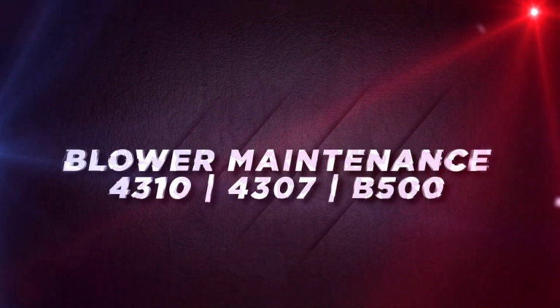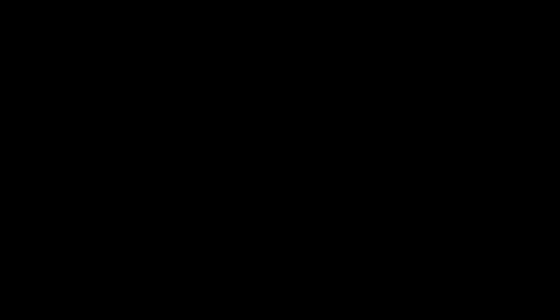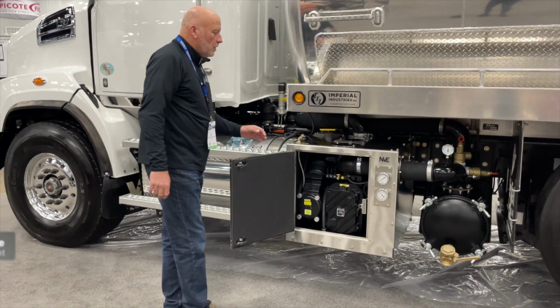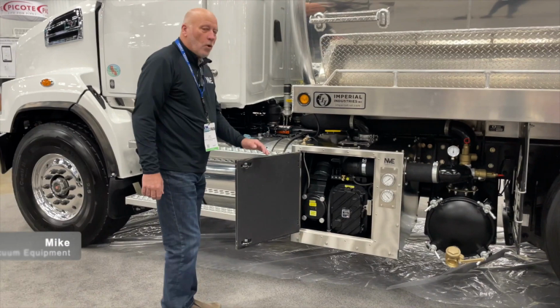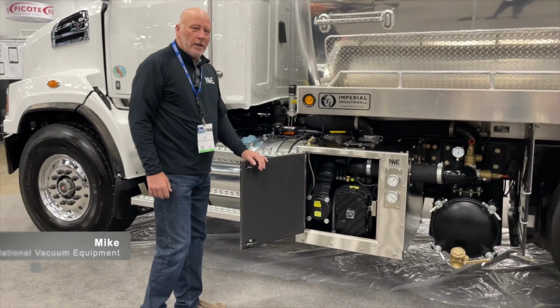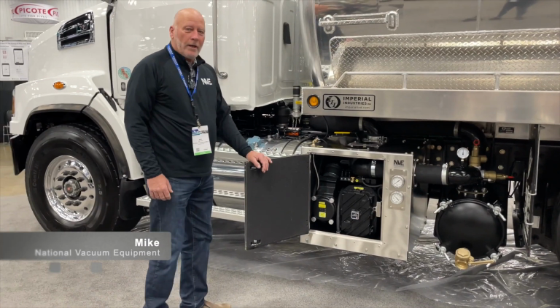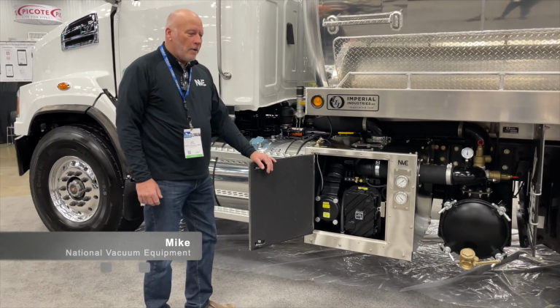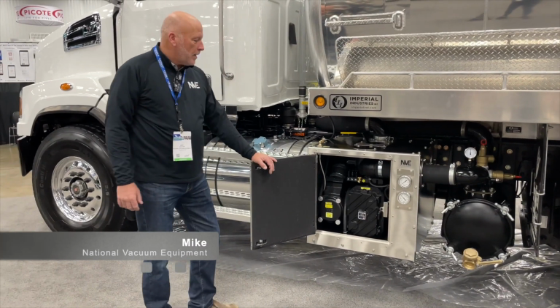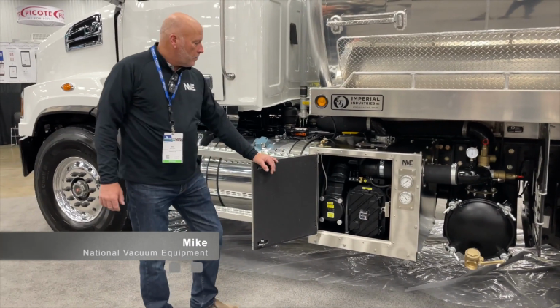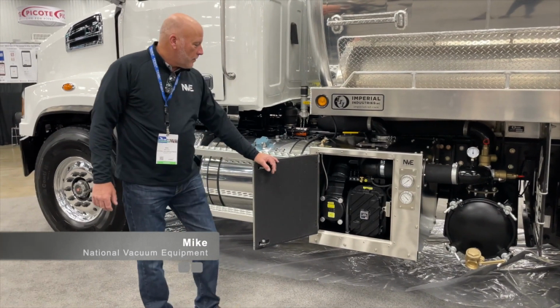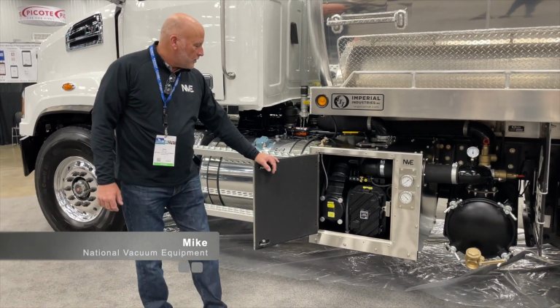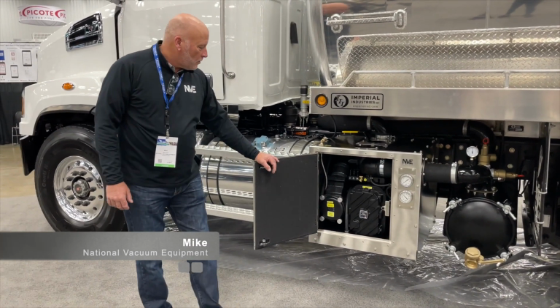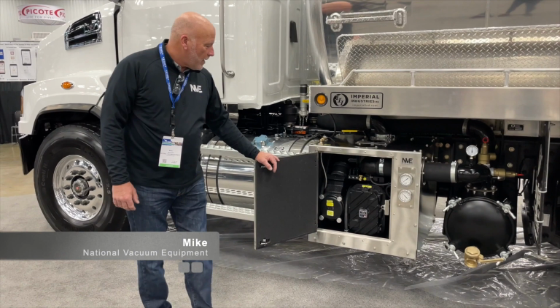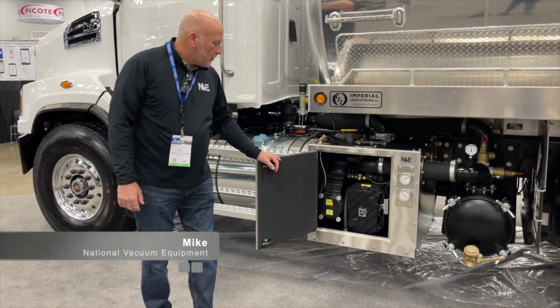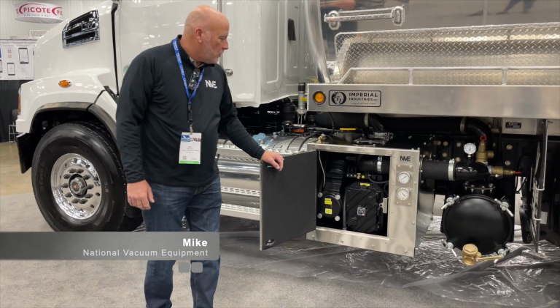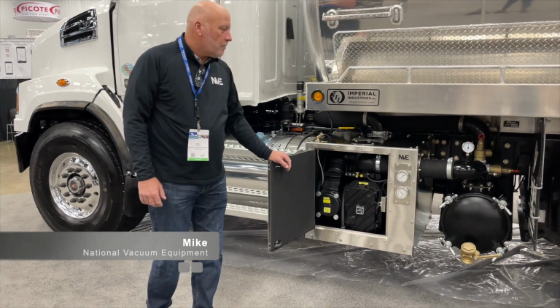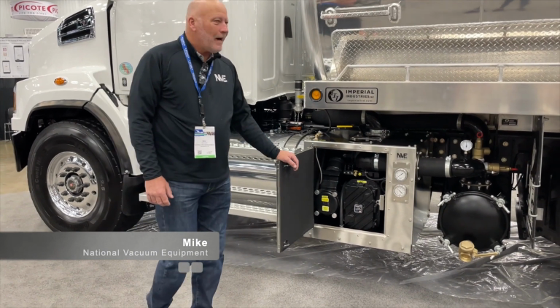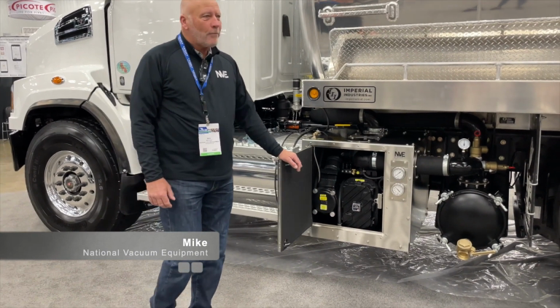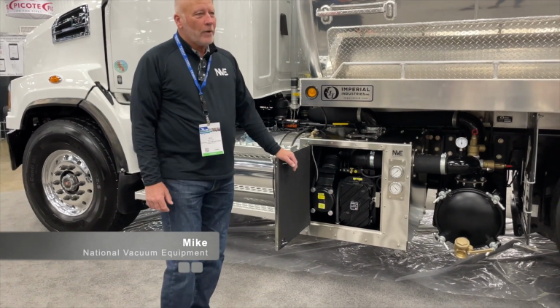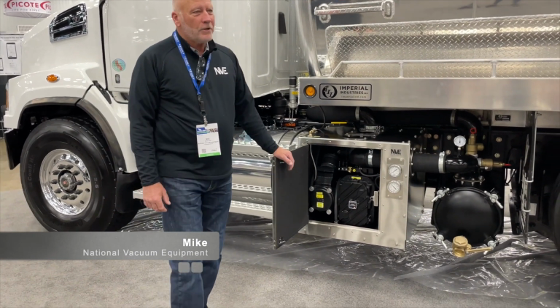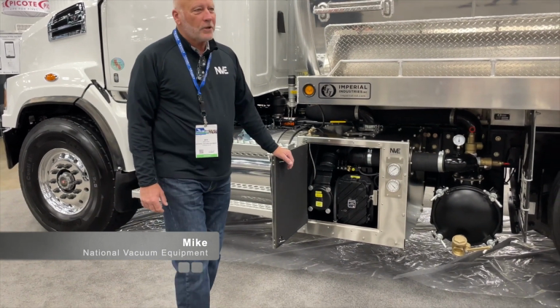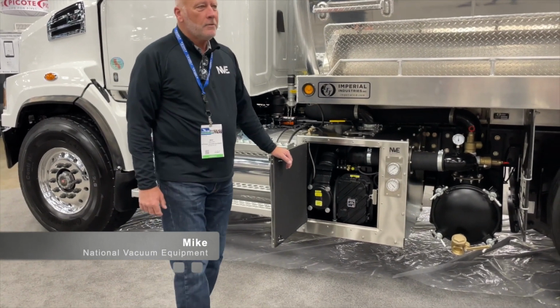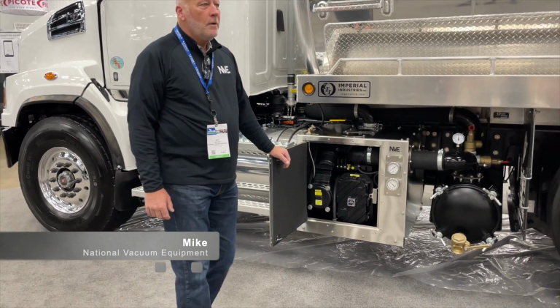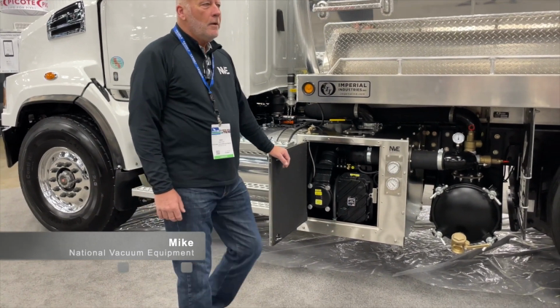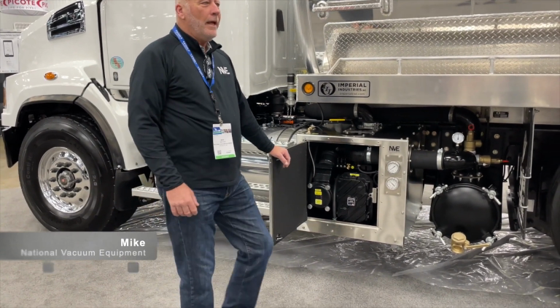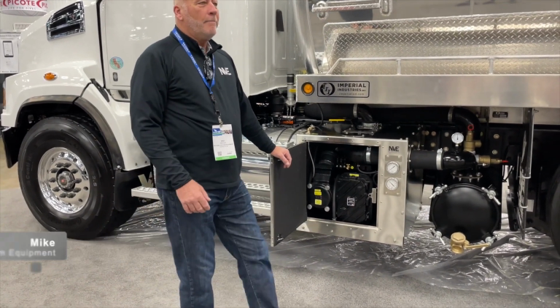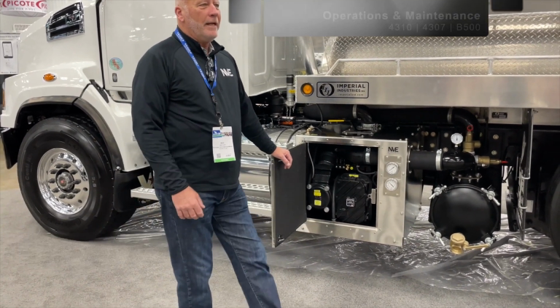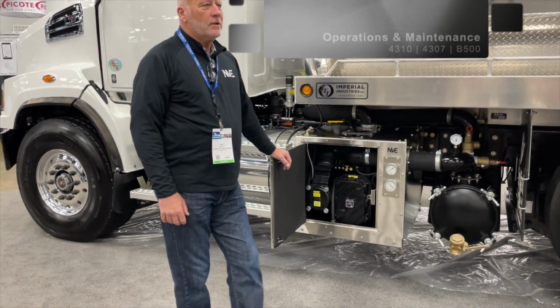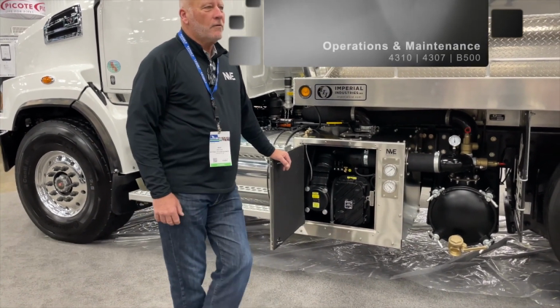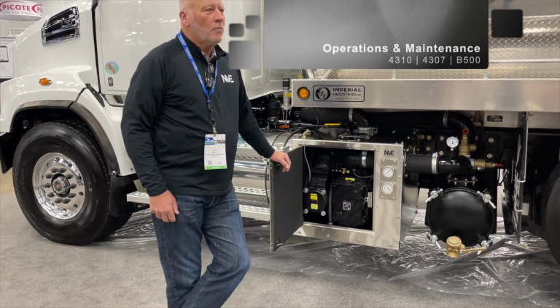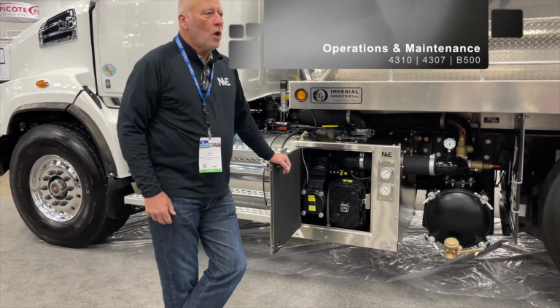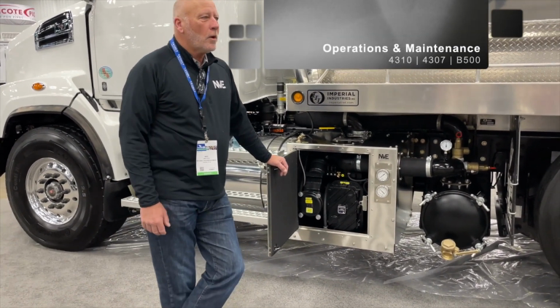Good morning, I'm Mike with National Vacuum. Today we'll cover operation and maintenance of a blower.